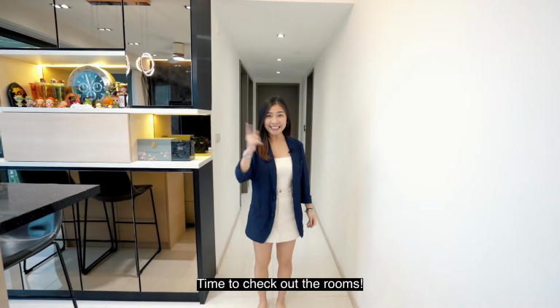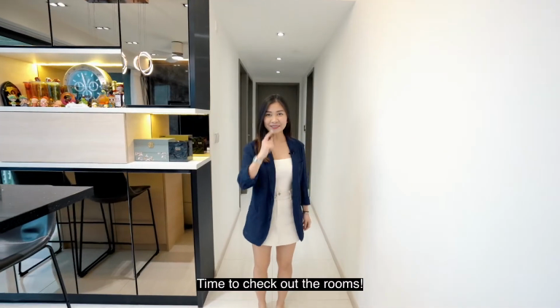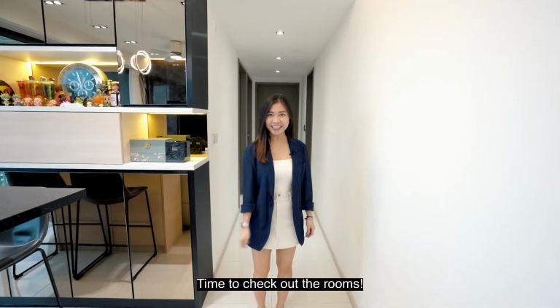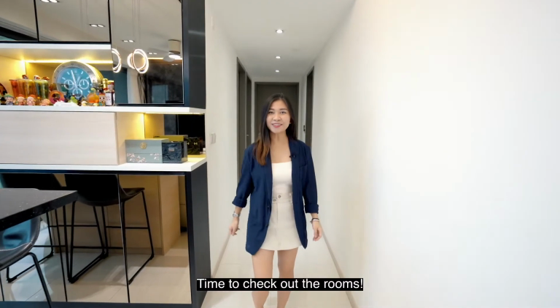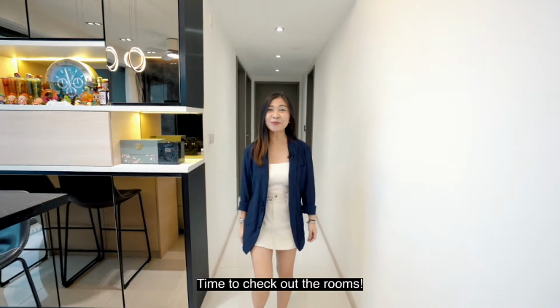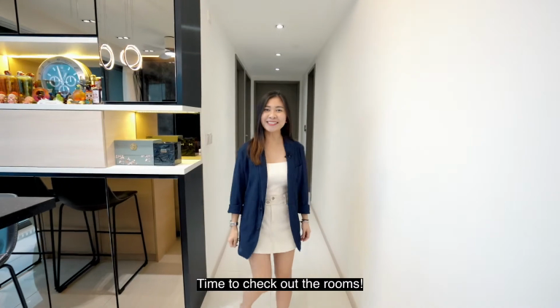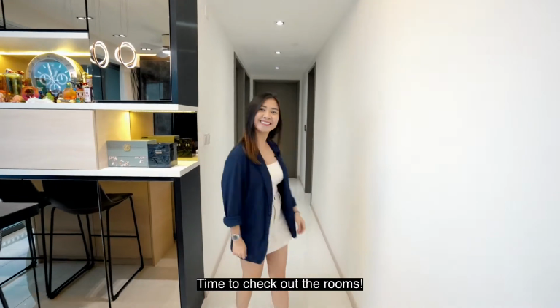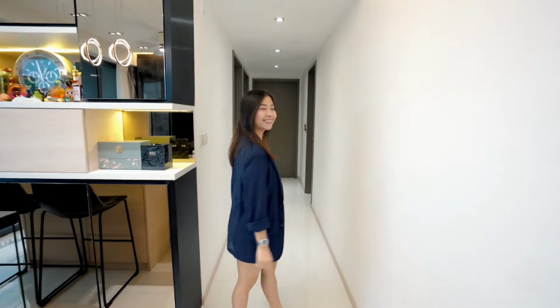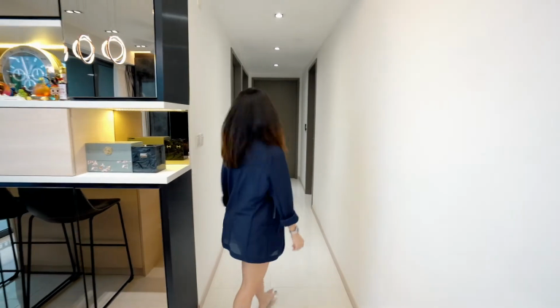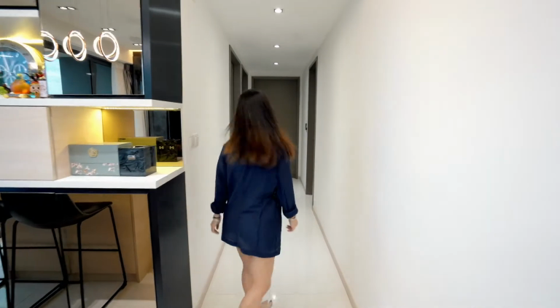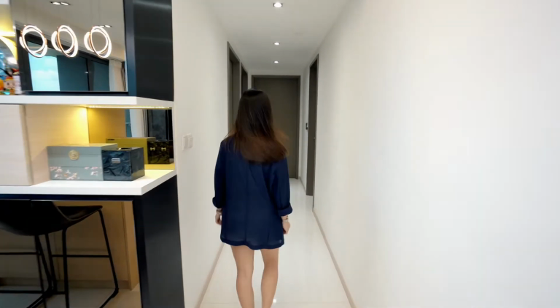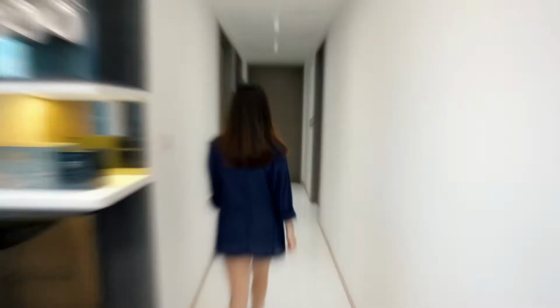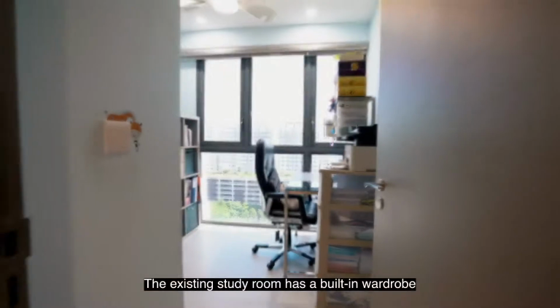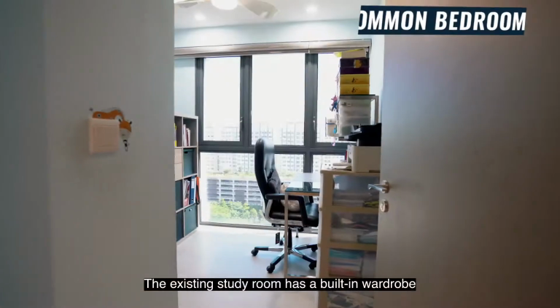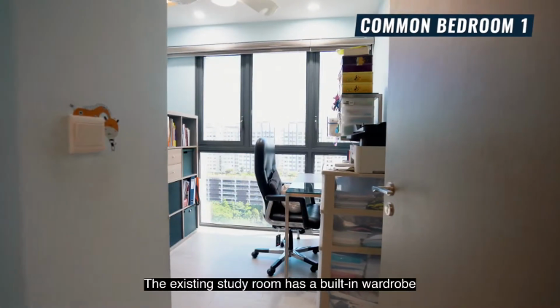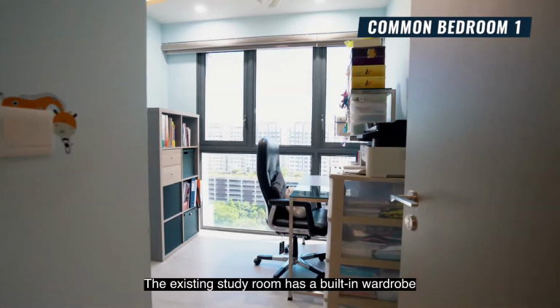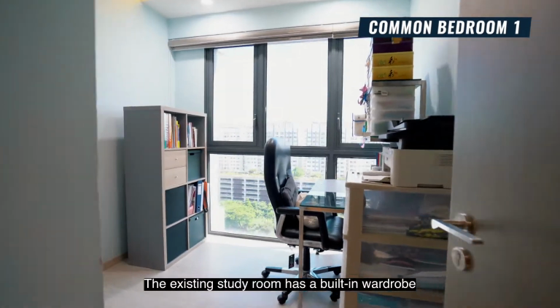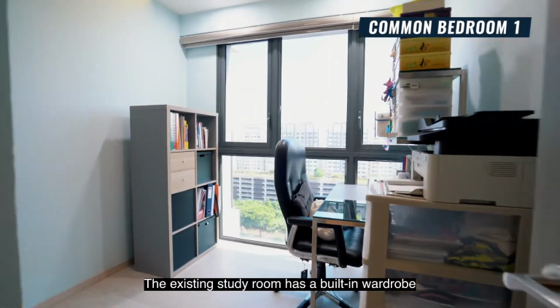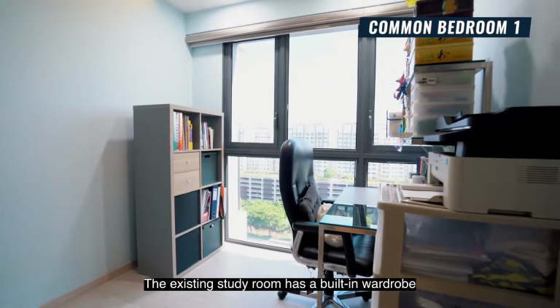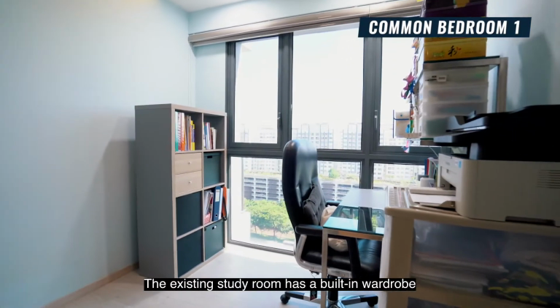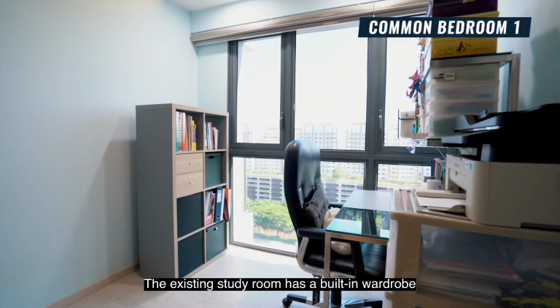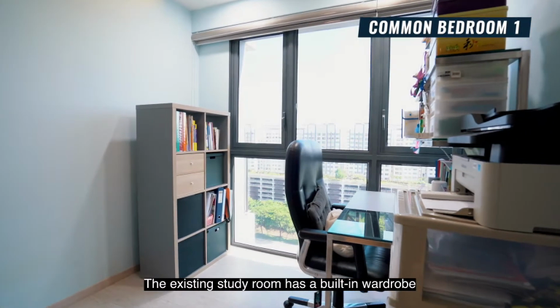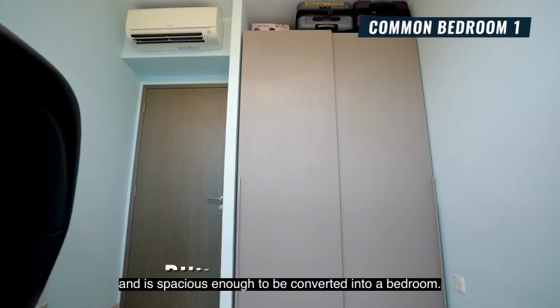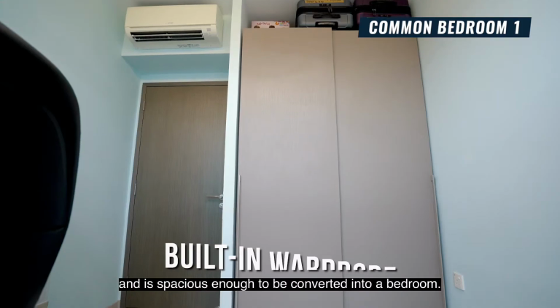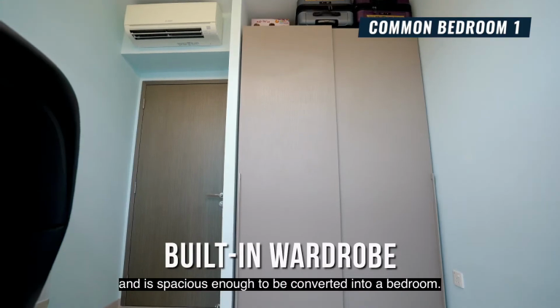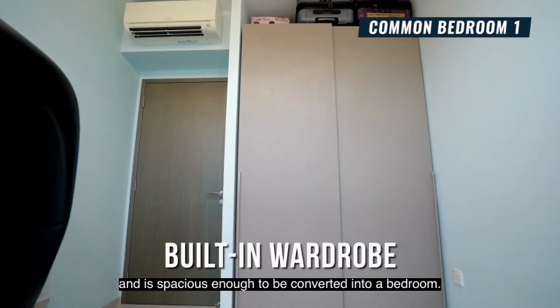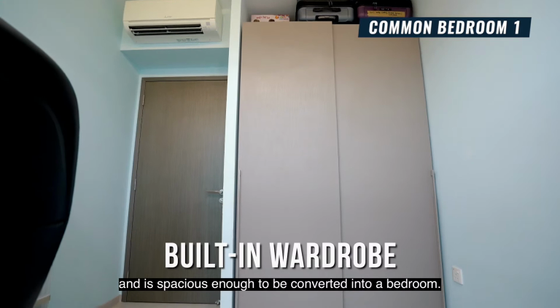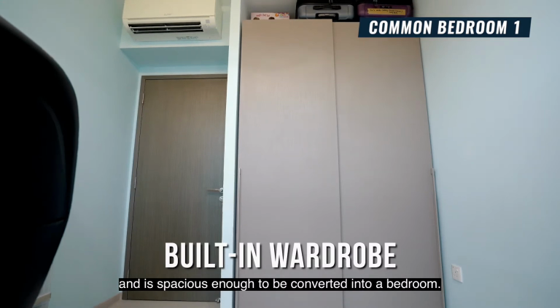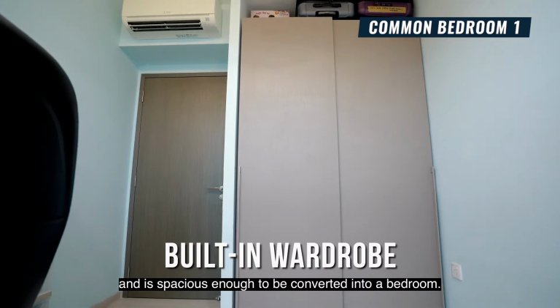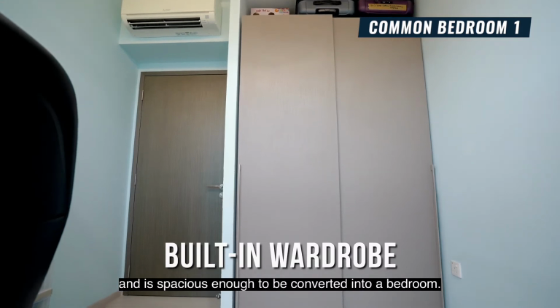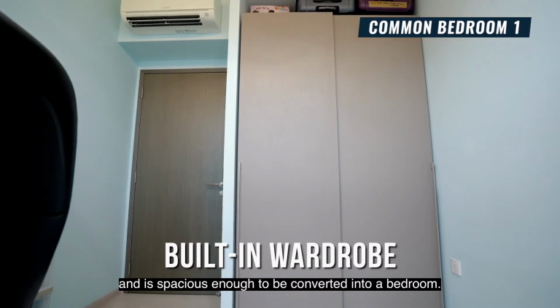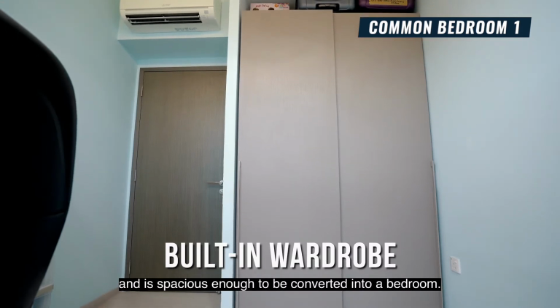A storeroom and WC can be found at the back of the kitchen. Time to check out the rooms! The existing study room has a built-in wardrobe and is spacious enough to be converted into a bedroom.